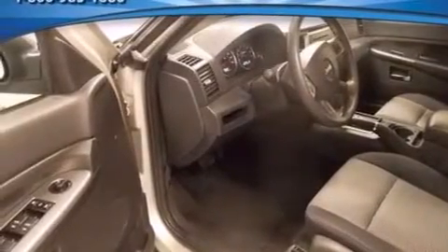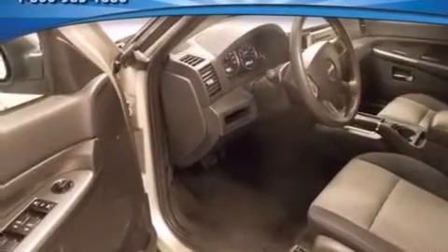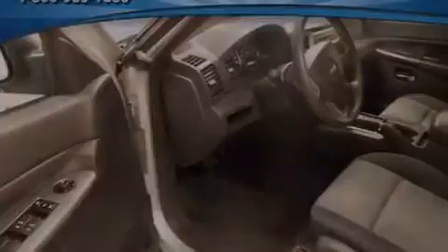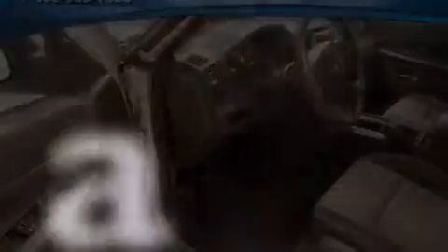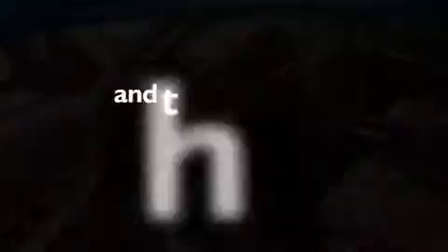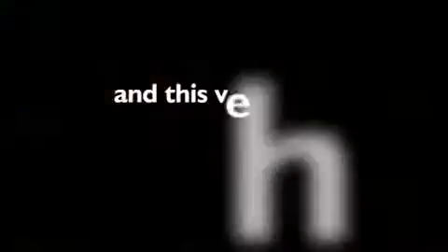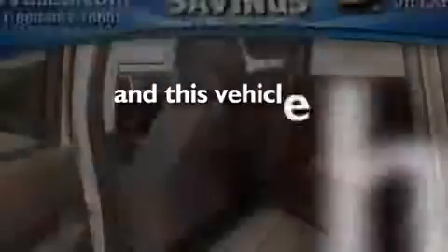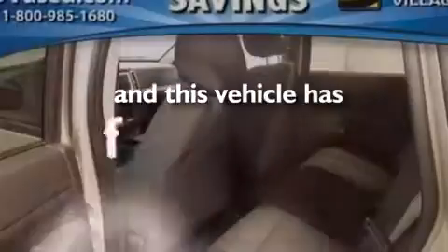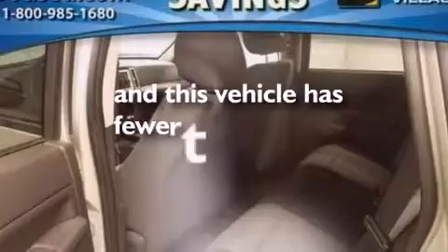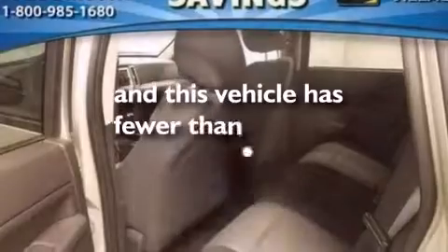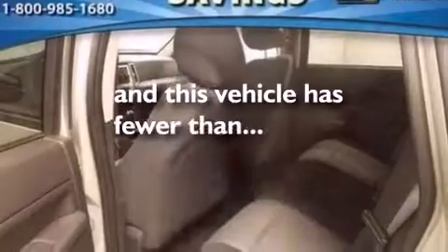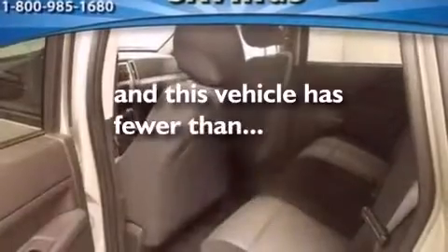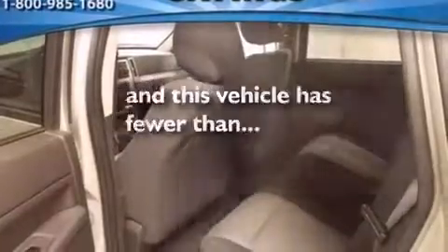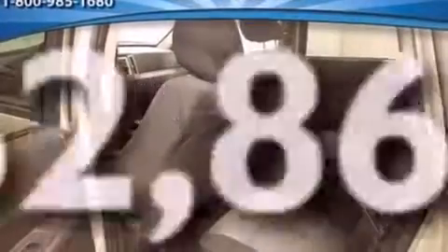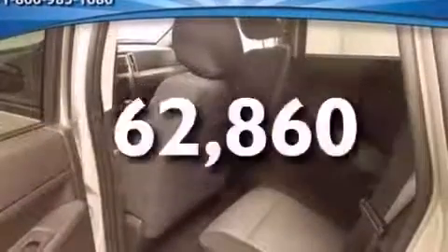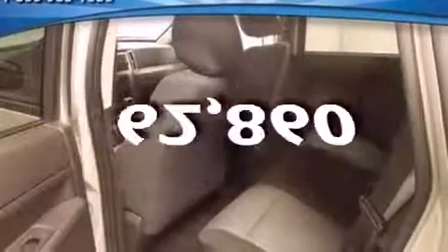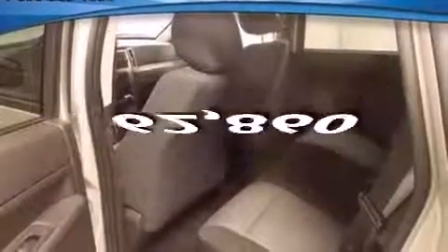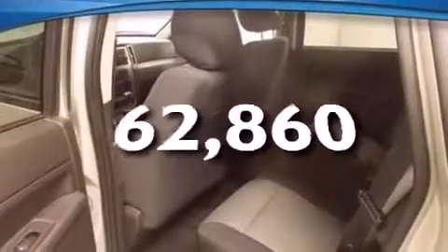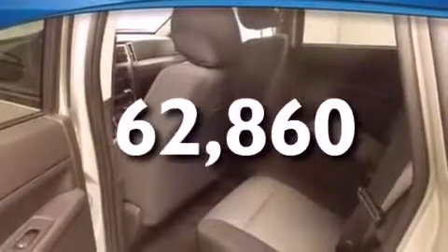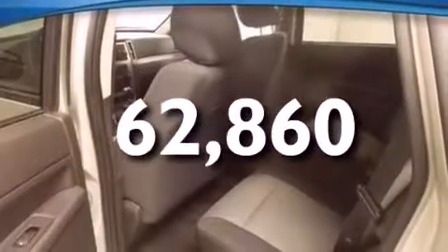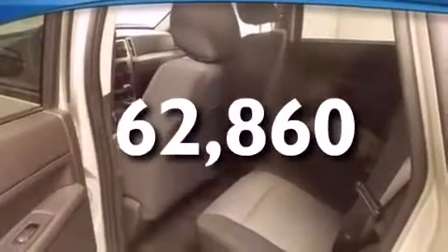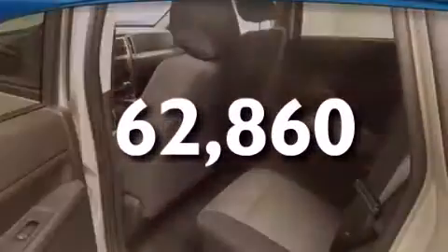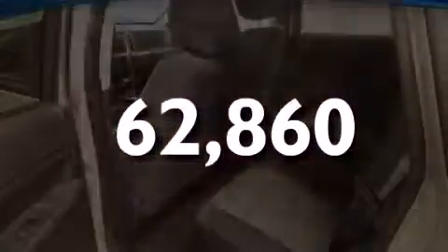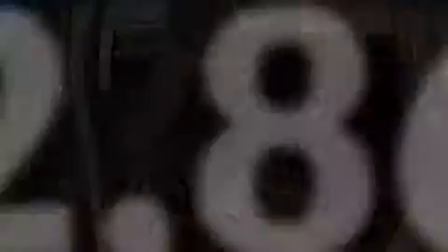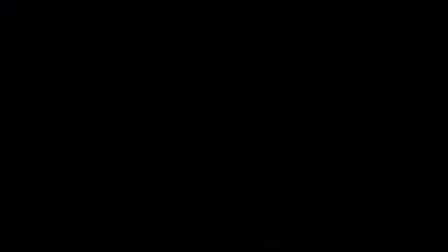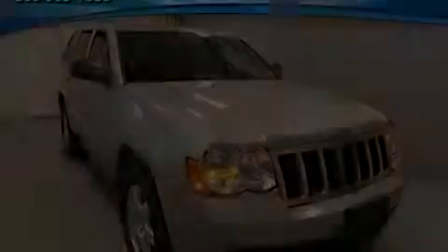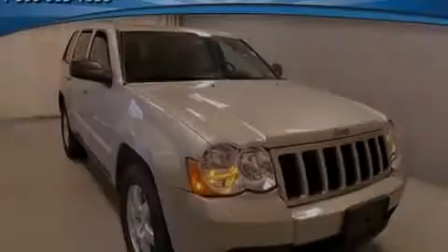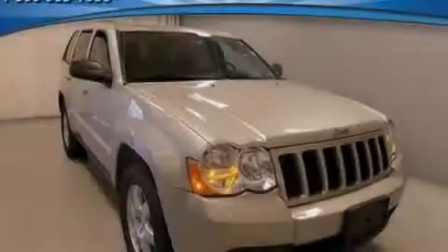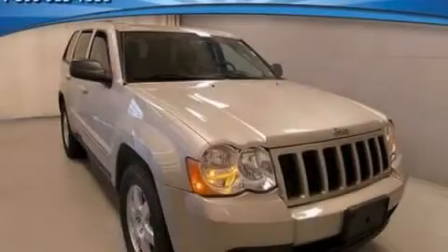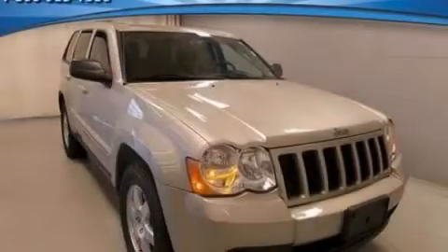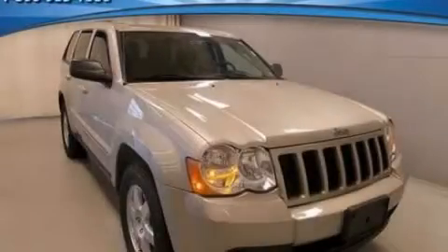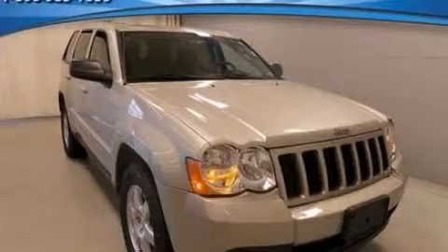This vehicle has fewer than 63,000 miles on the odometer. Stop by today and test drive this automobile for yourself.